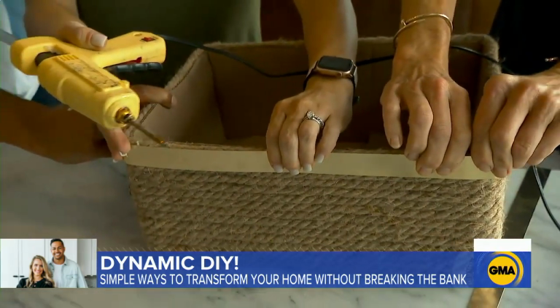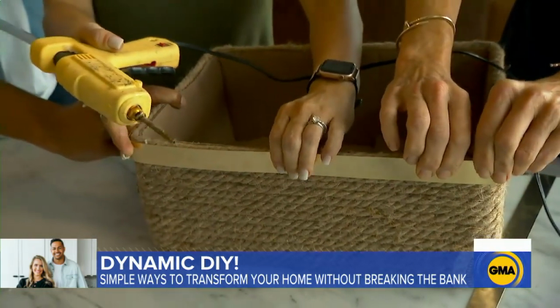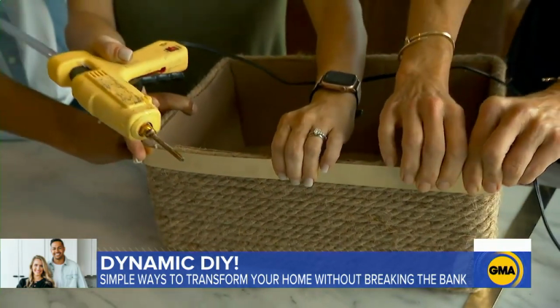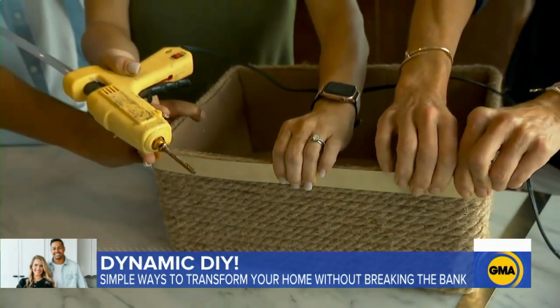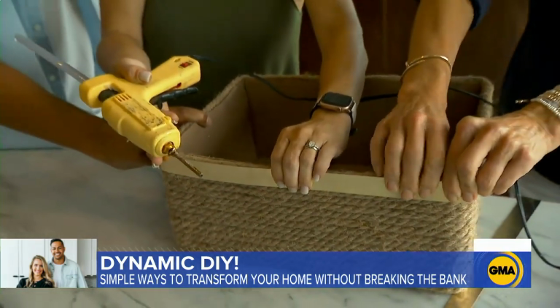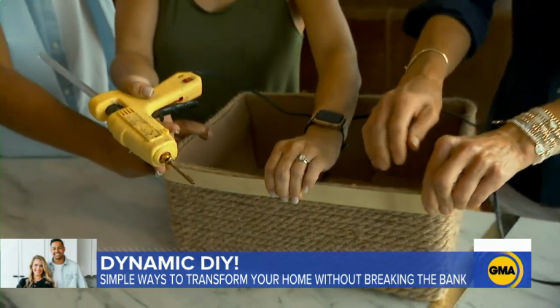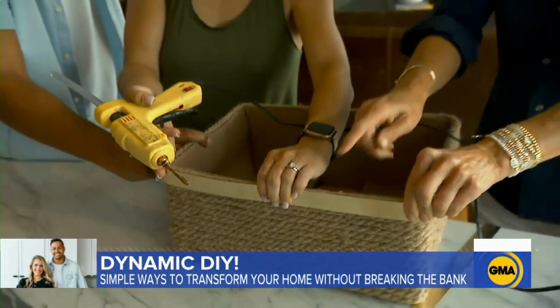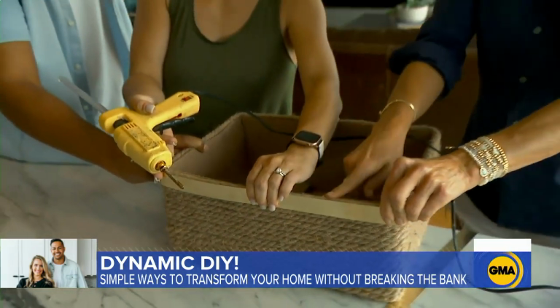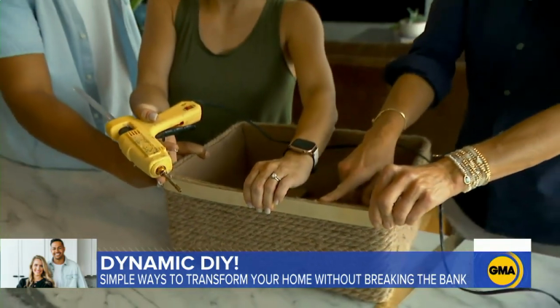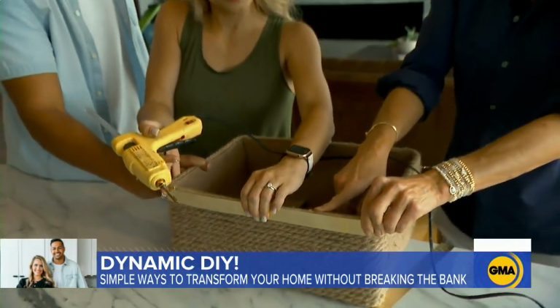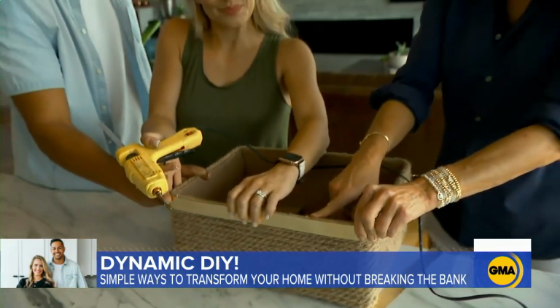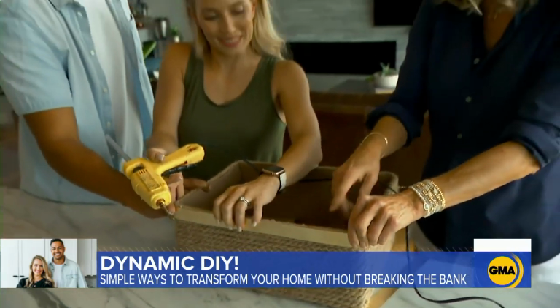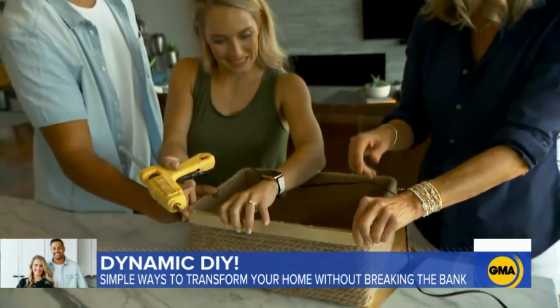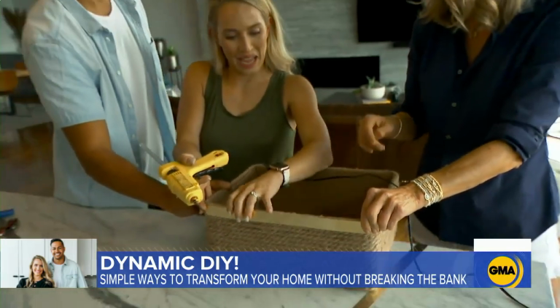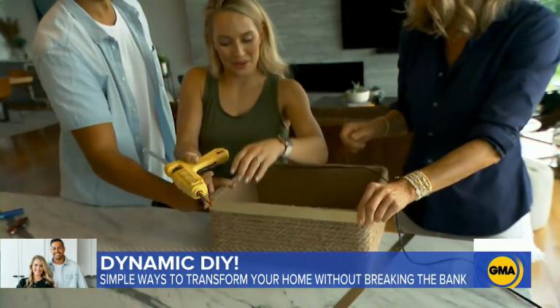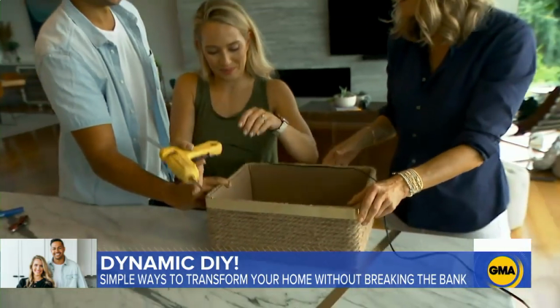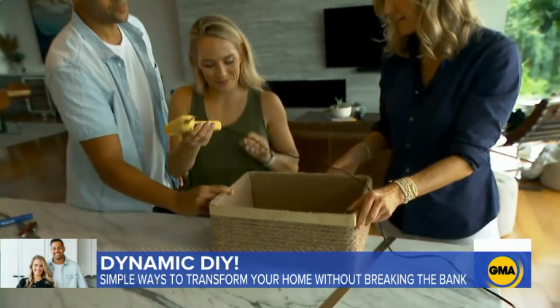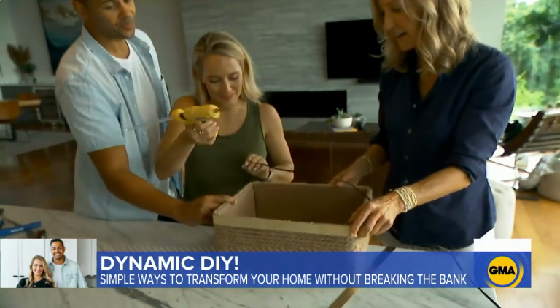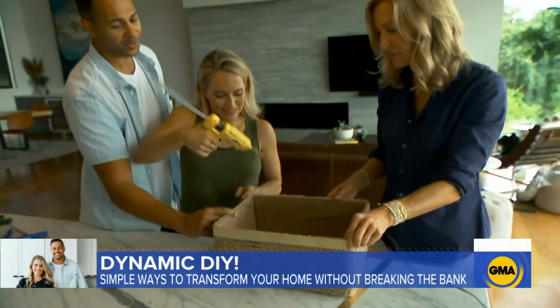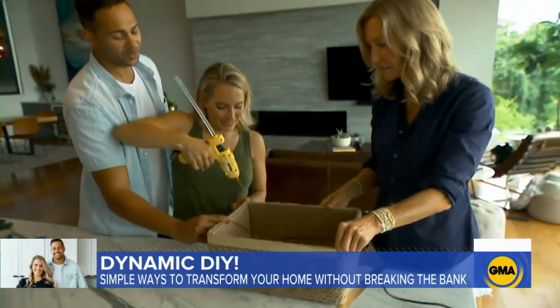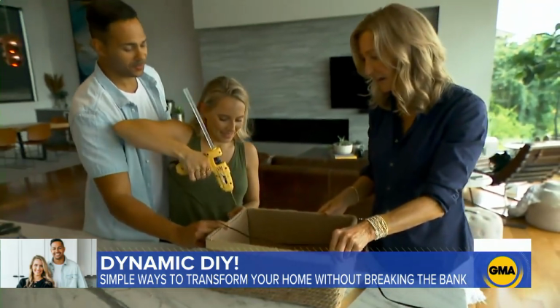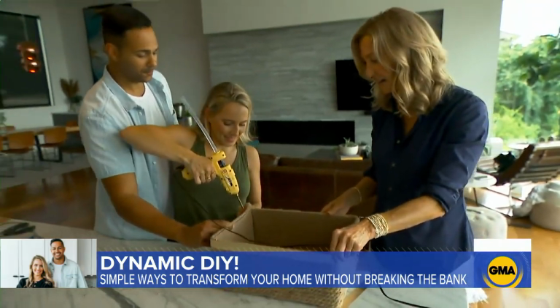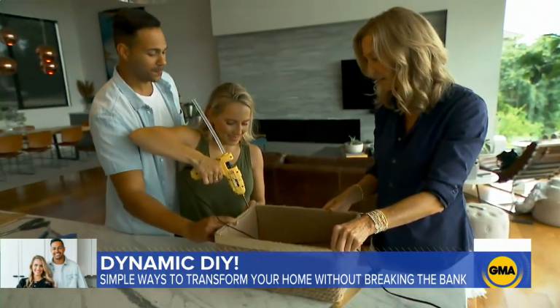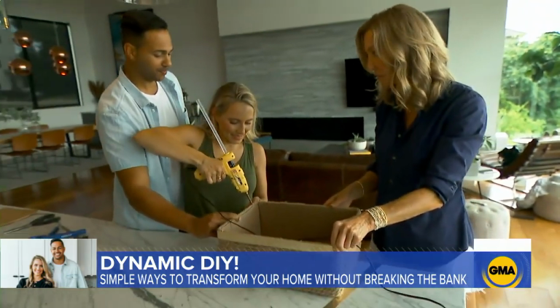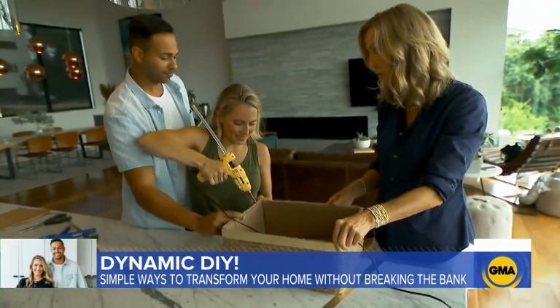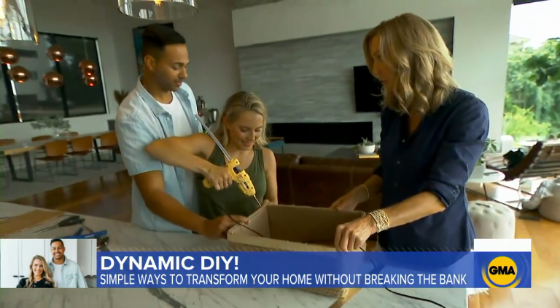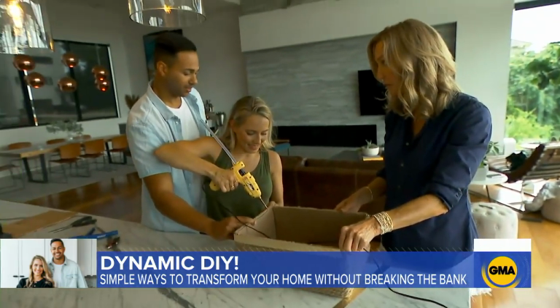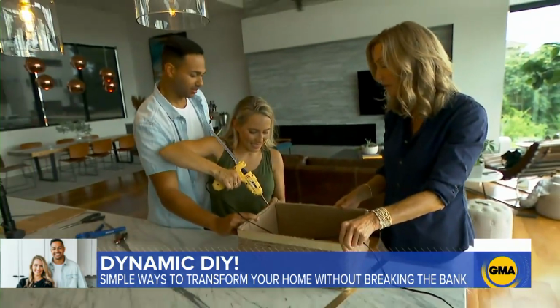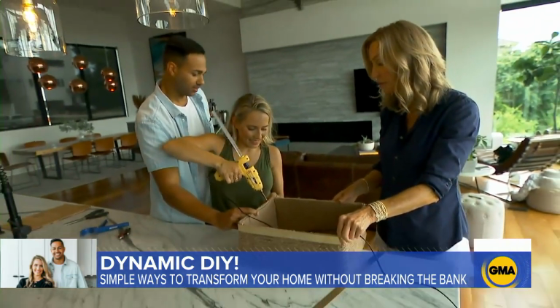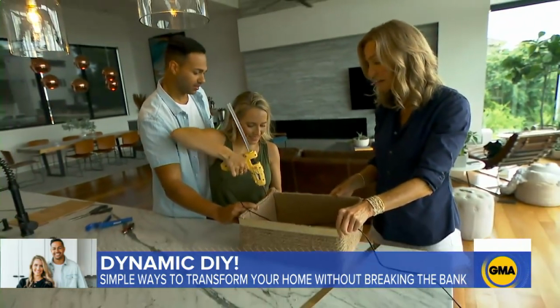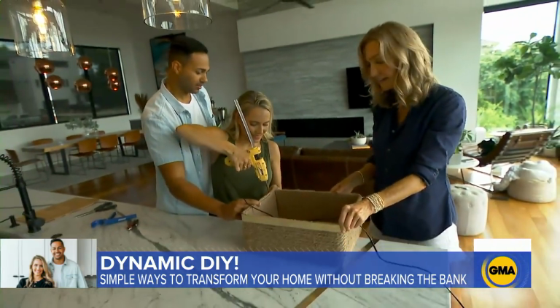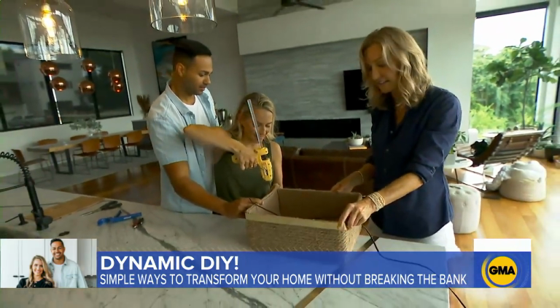This is a cardboard box, a piece of brass, and some rope. What a great idea.